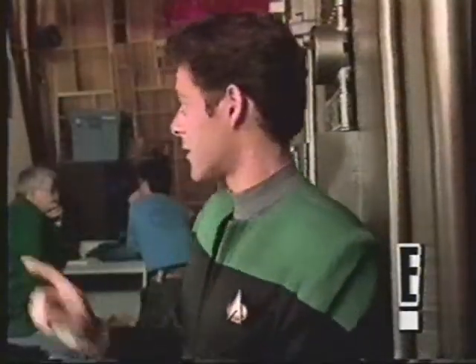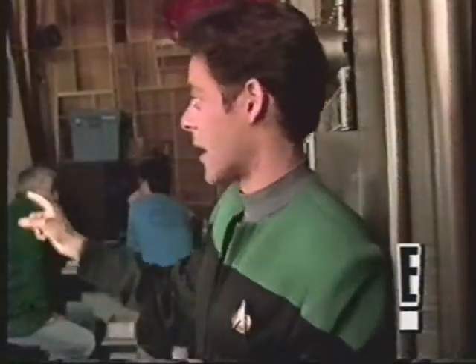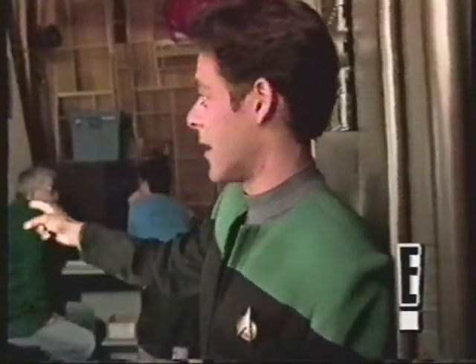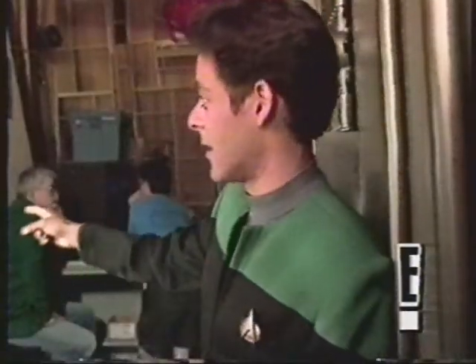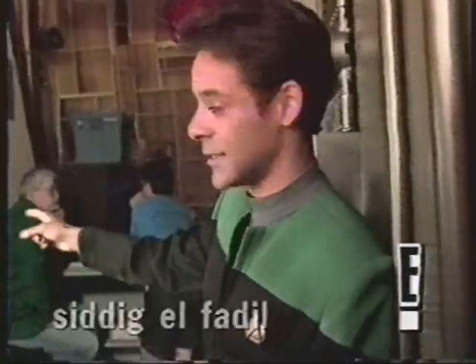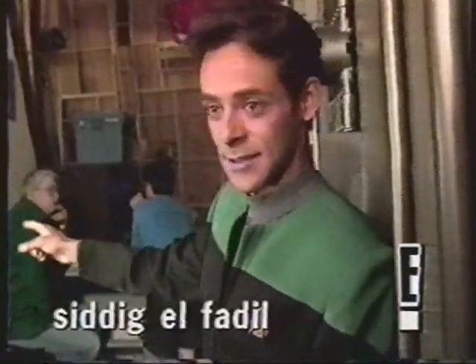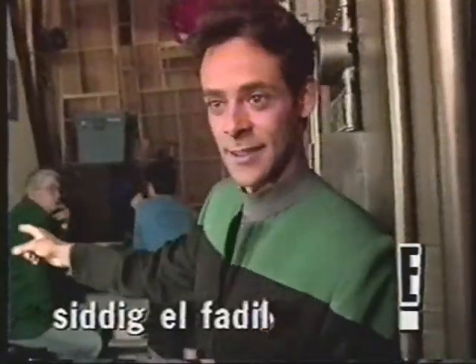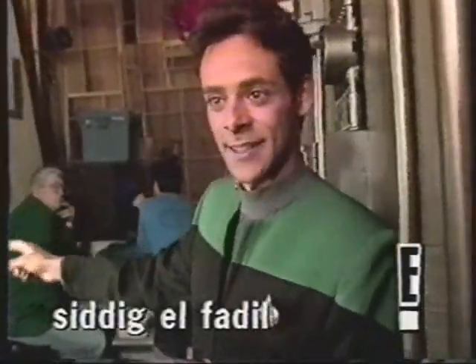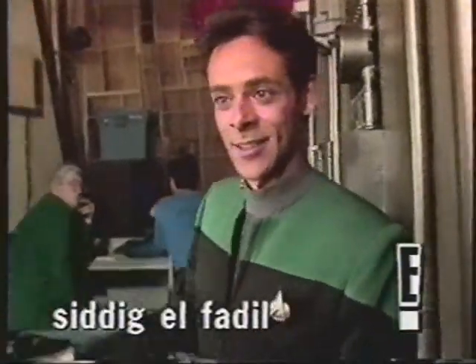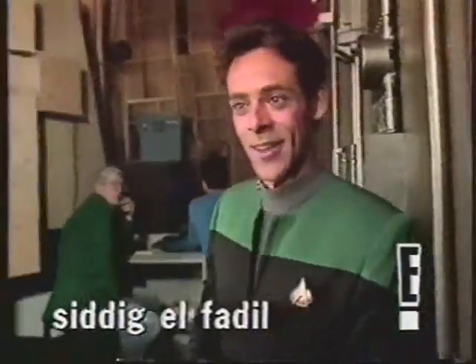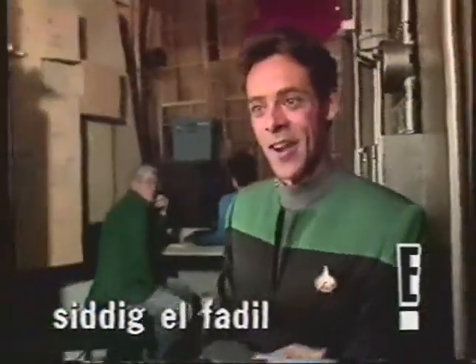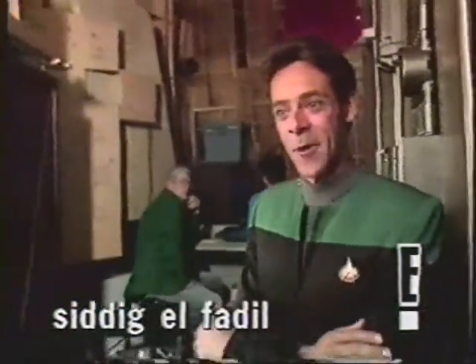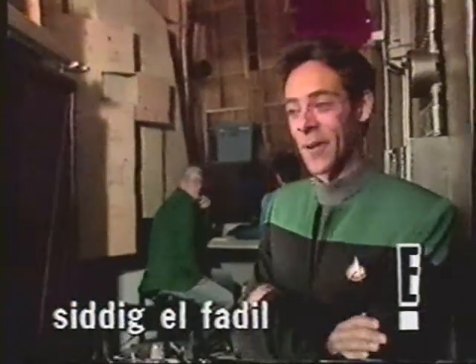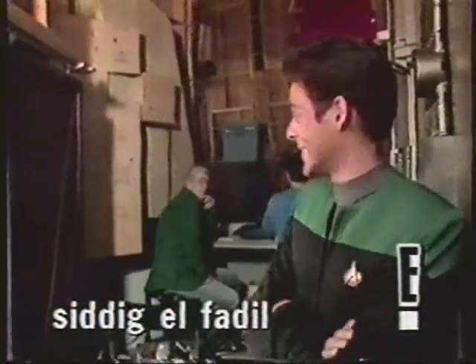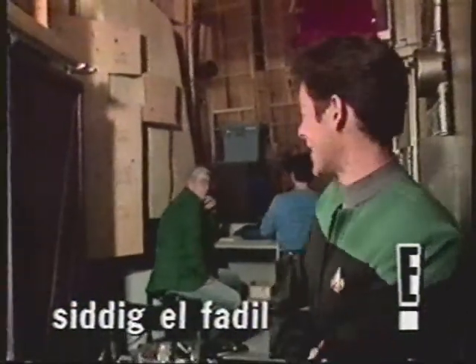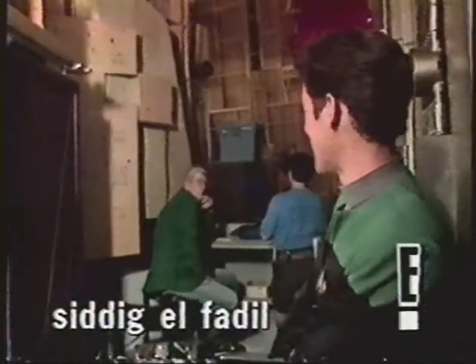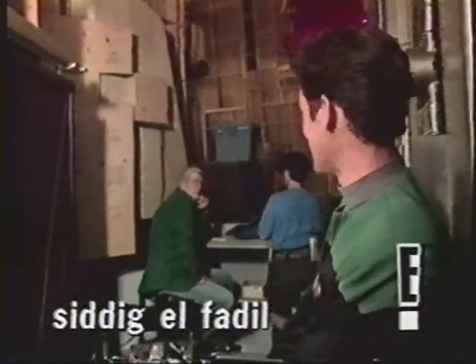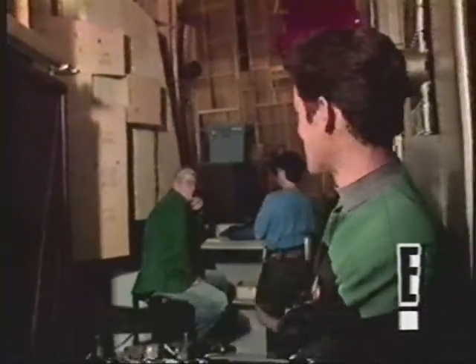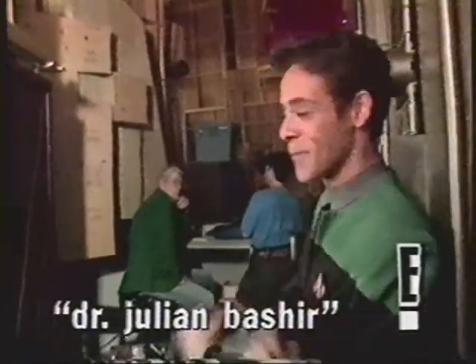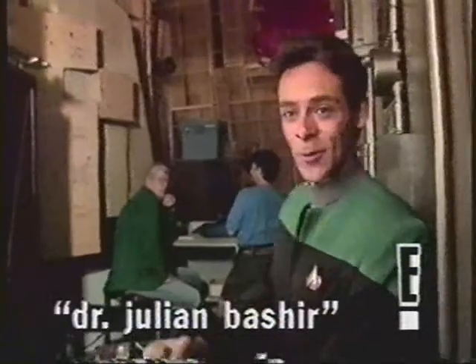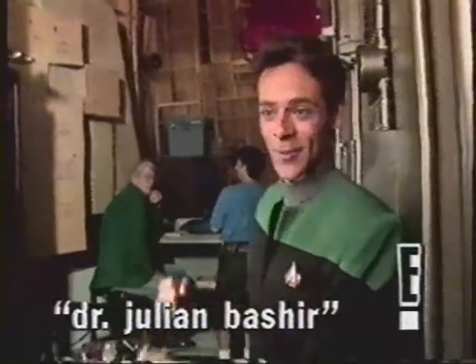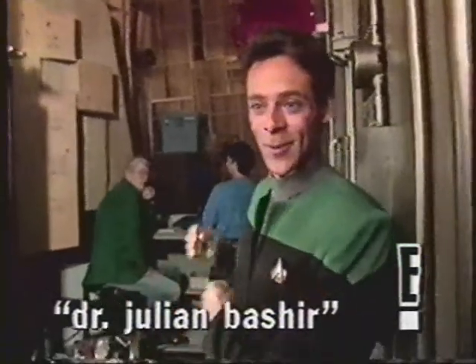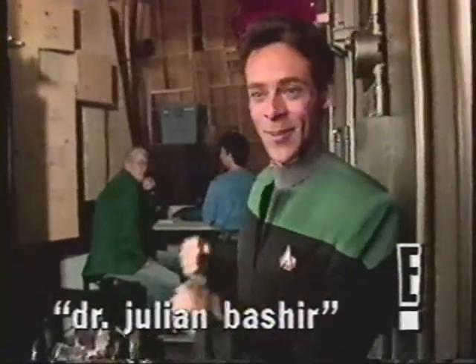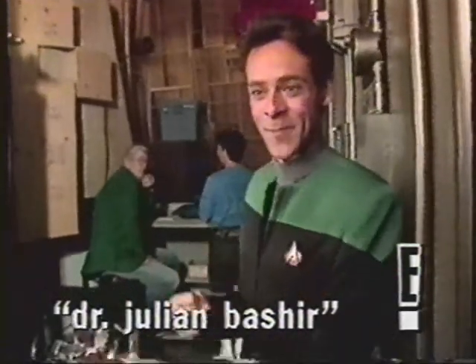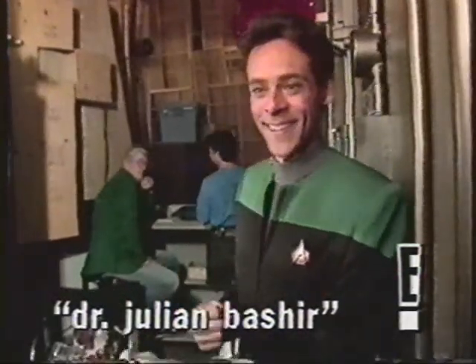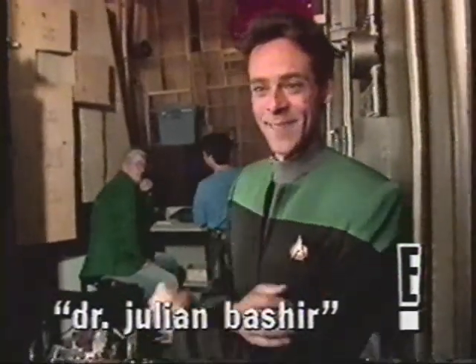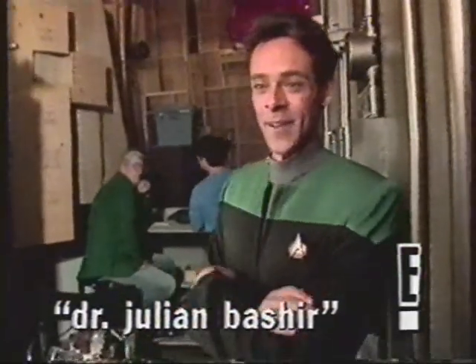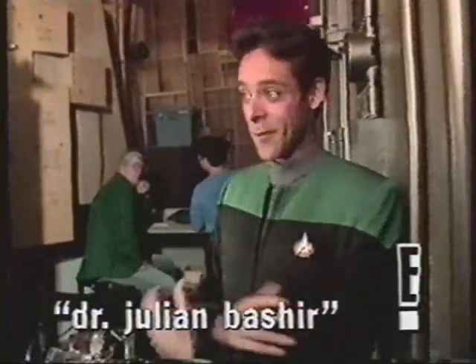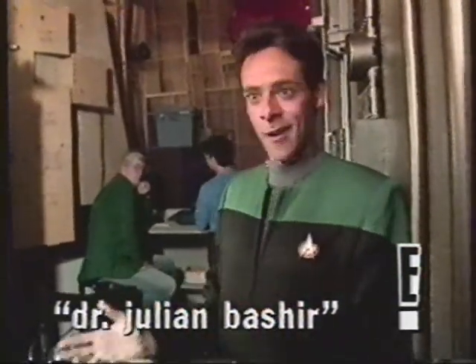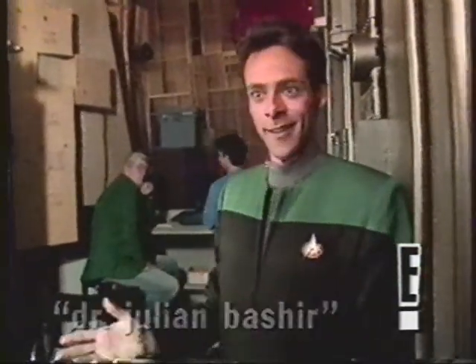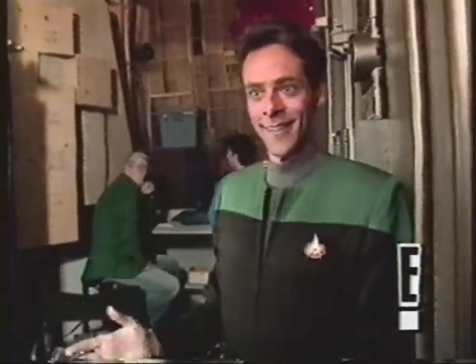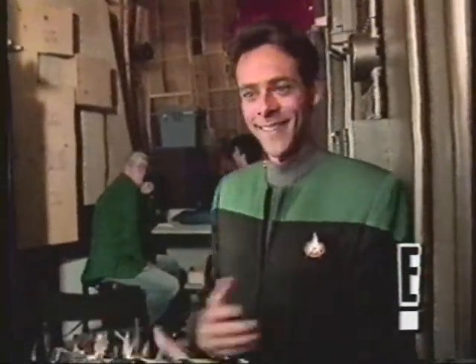This guy here — he's not there now — but he pulls the doors open. But they work, you know.